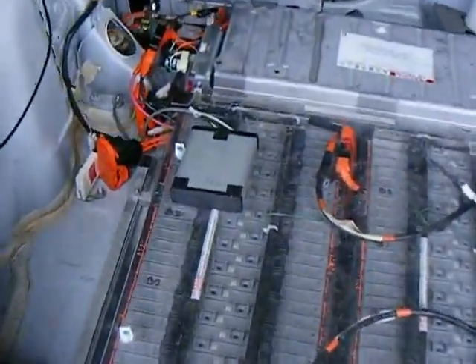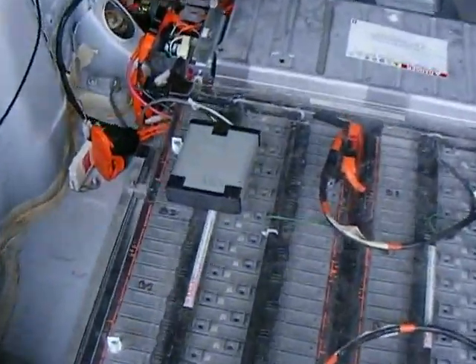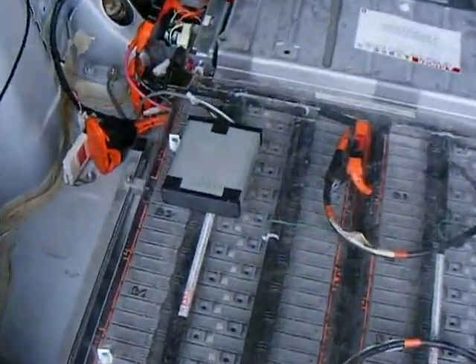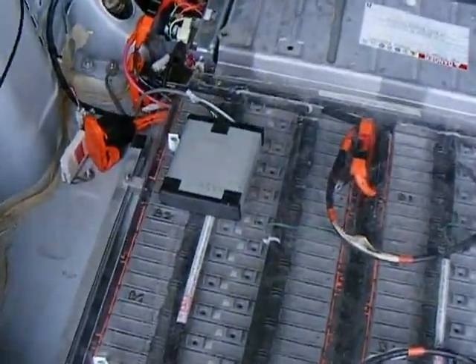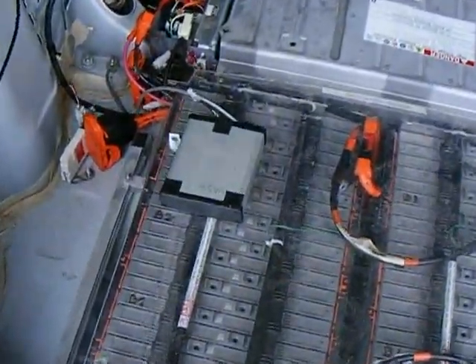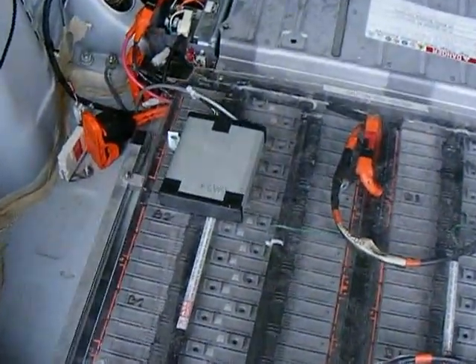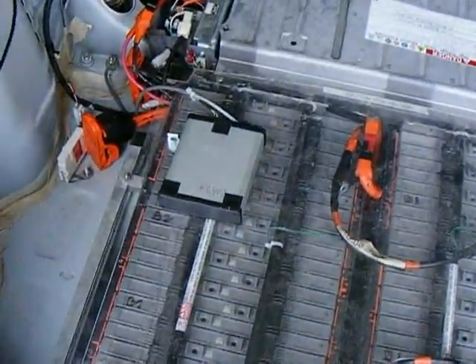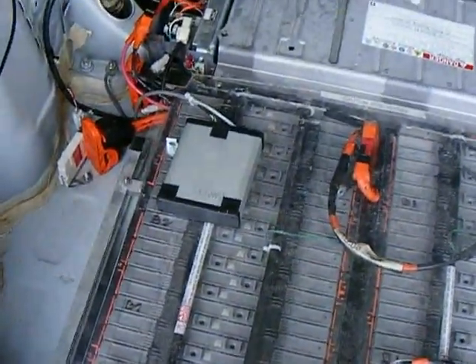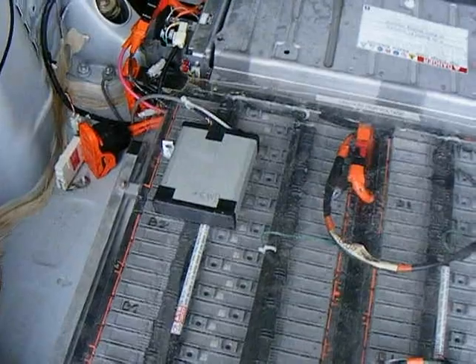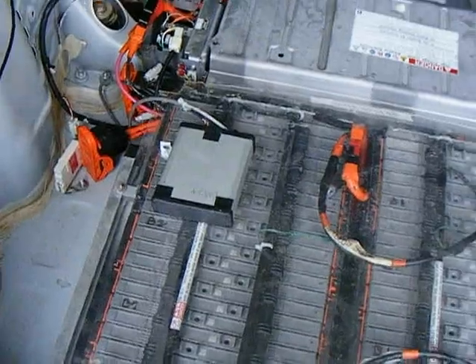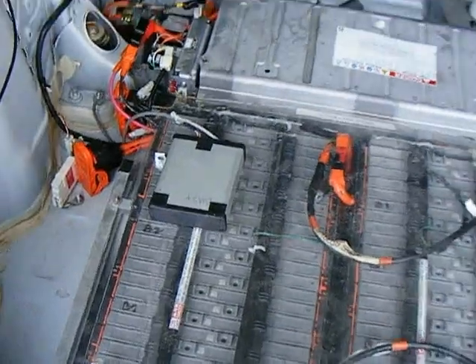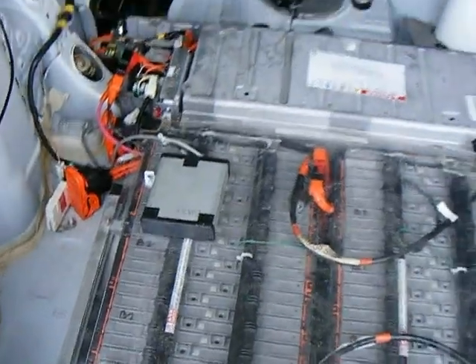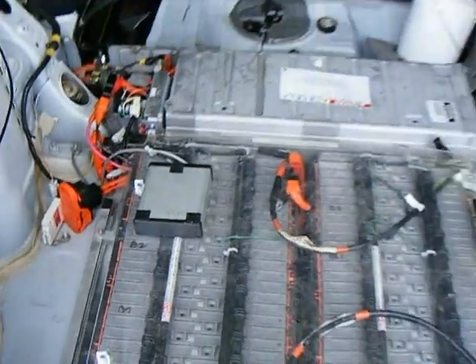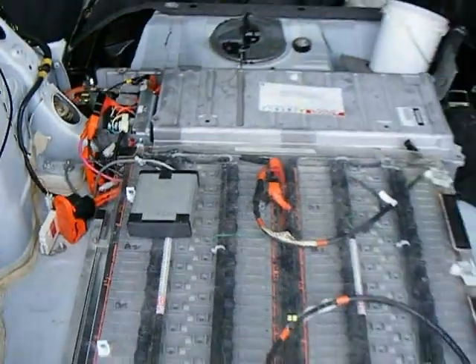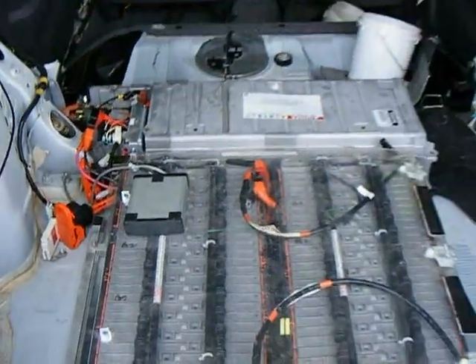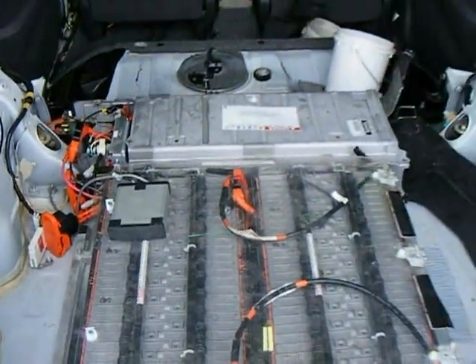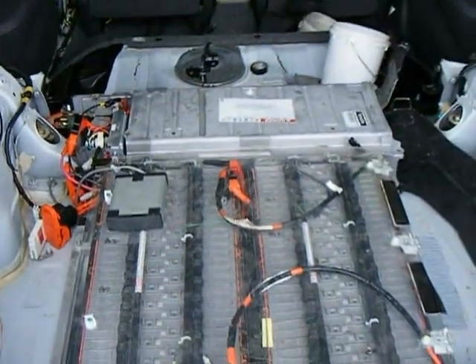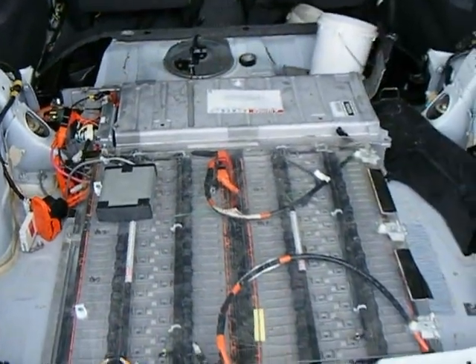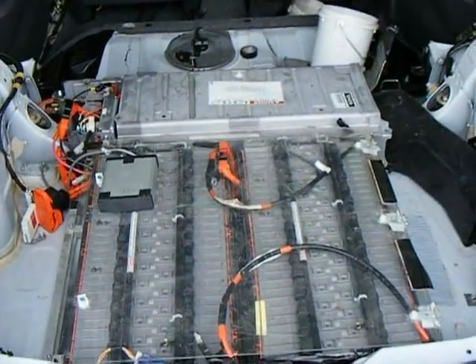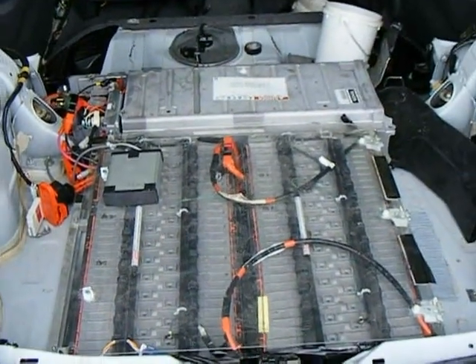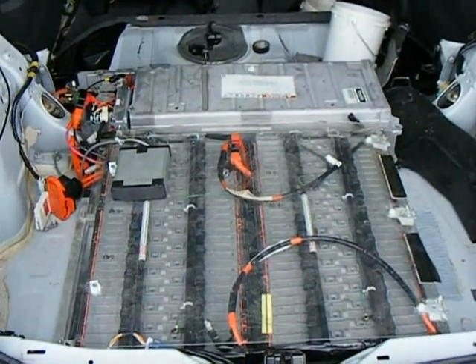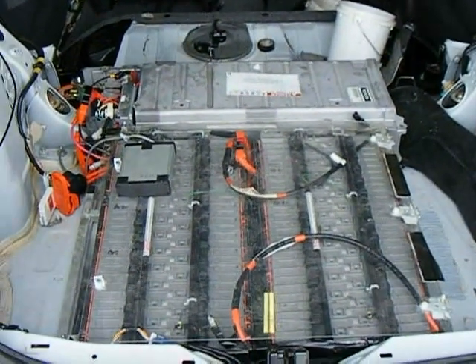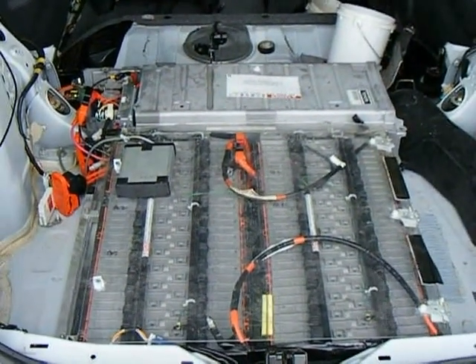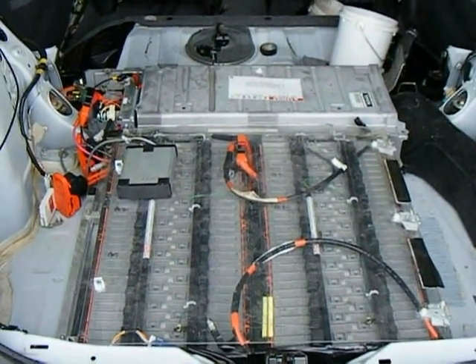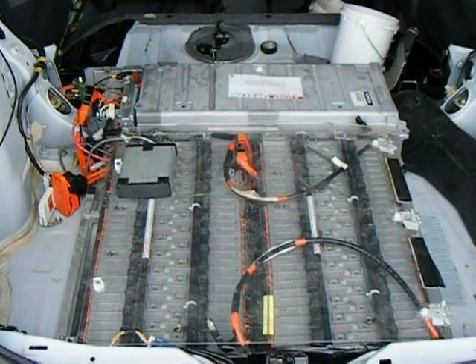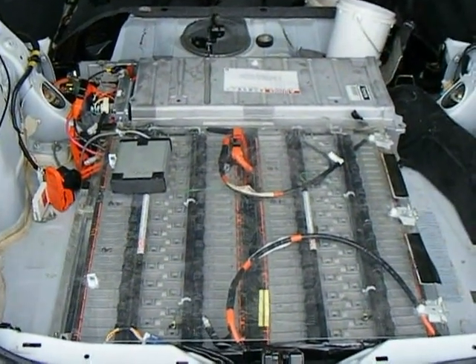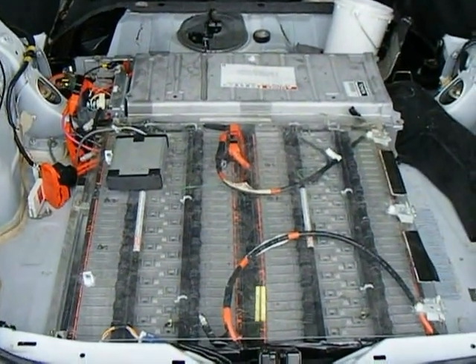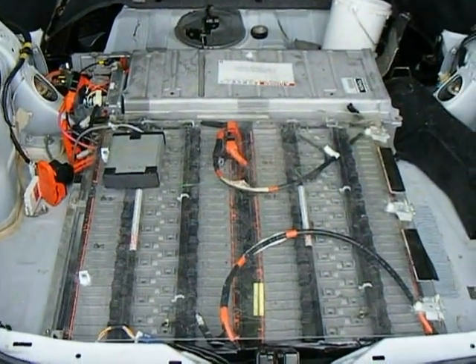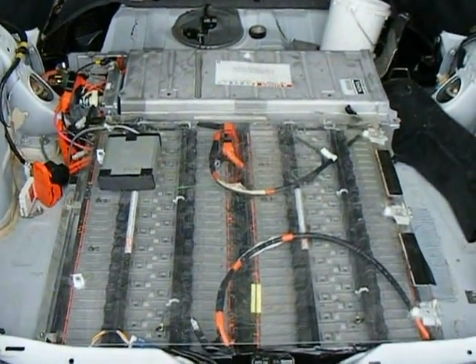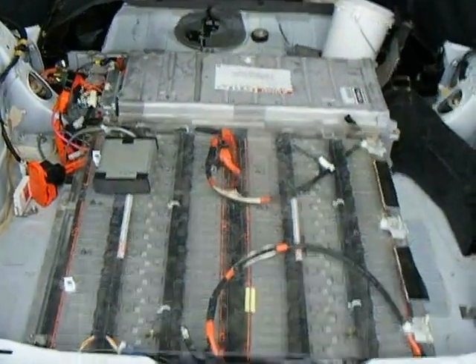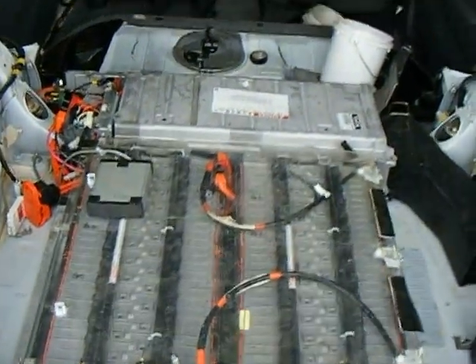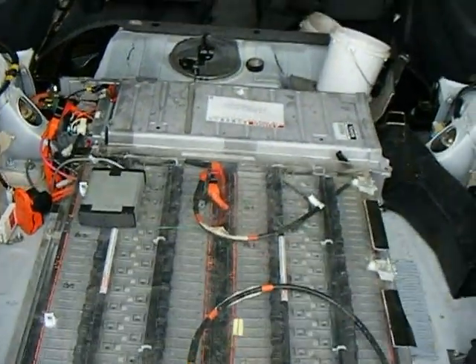That's the BMS Plus board which is fooling my state of charge, and we have three original equipment Prius batteries in parallel.